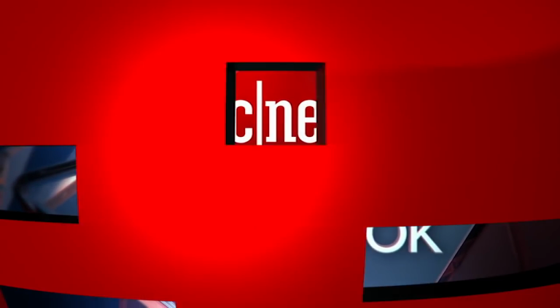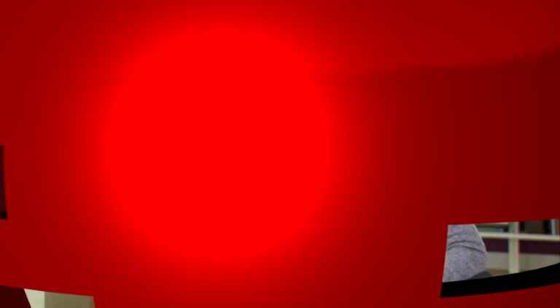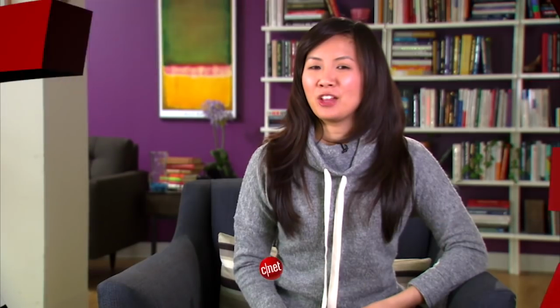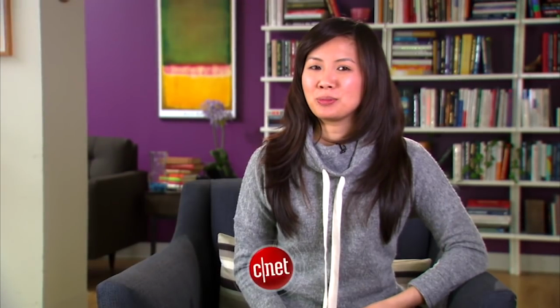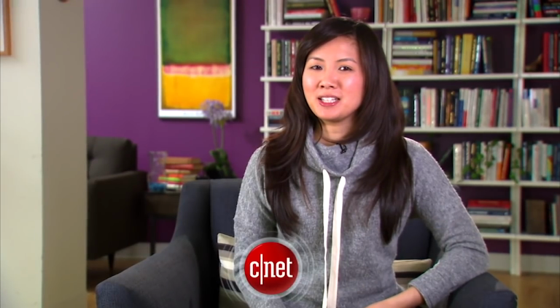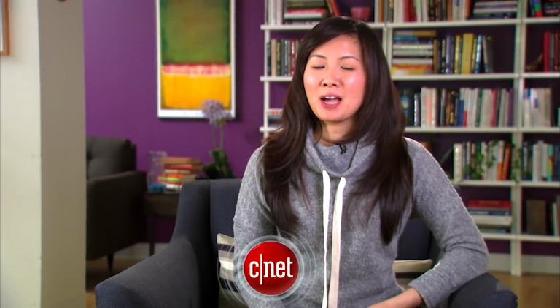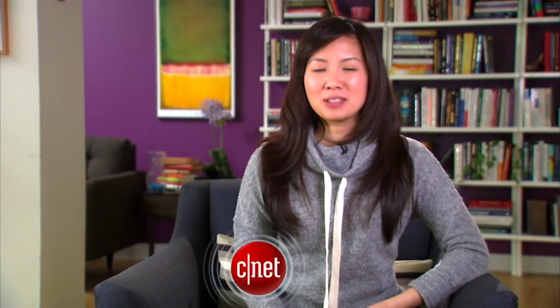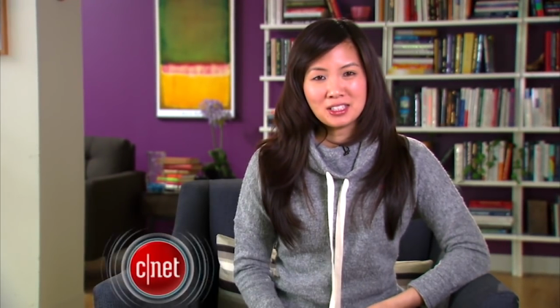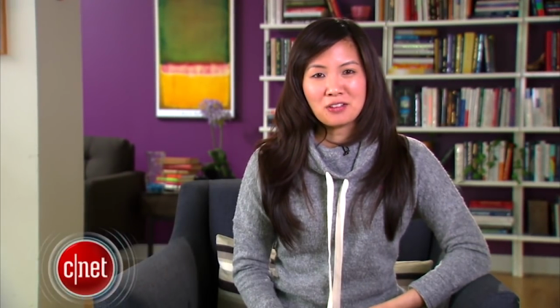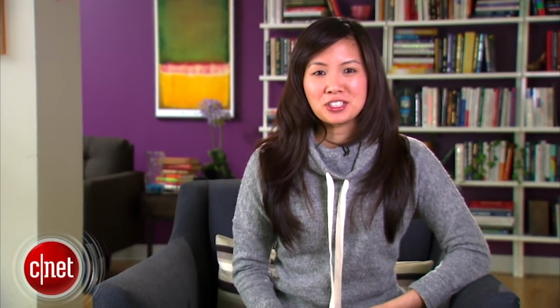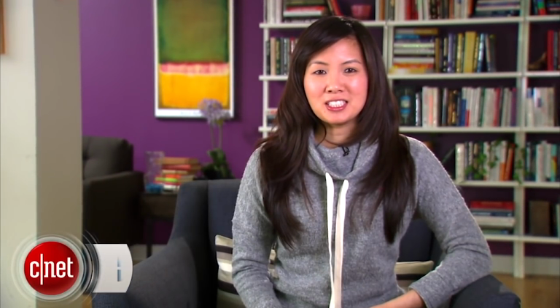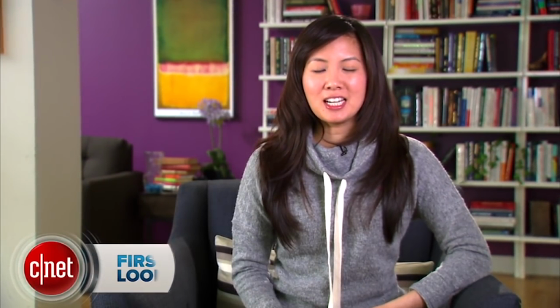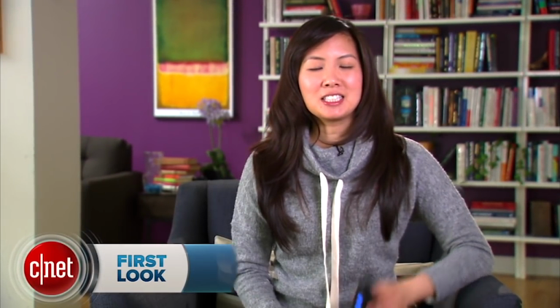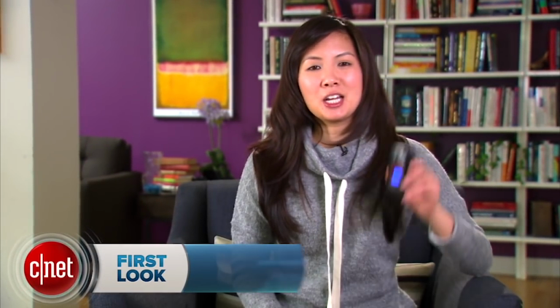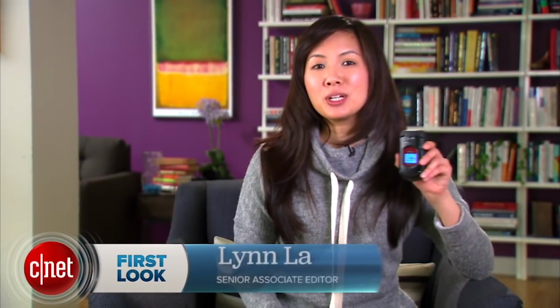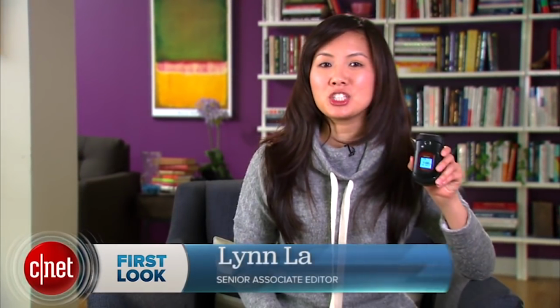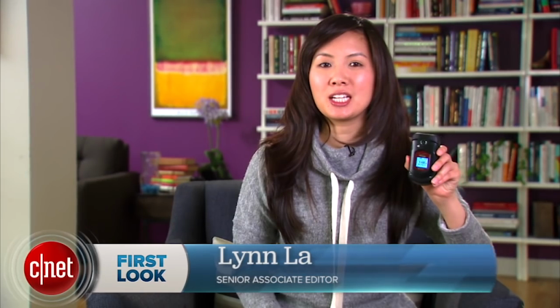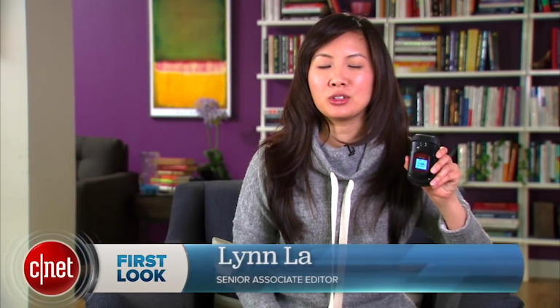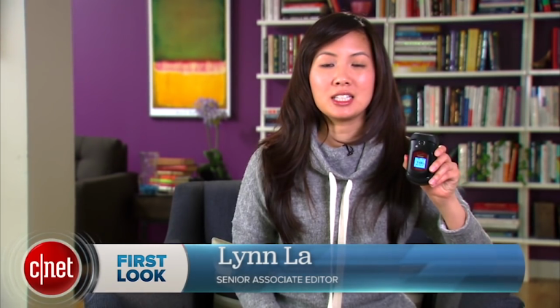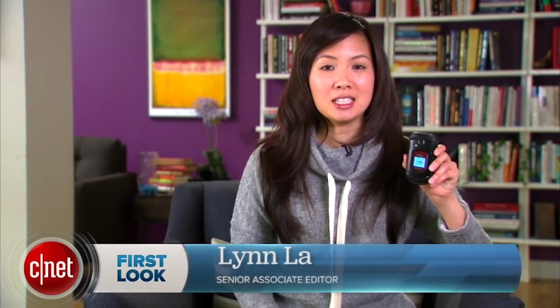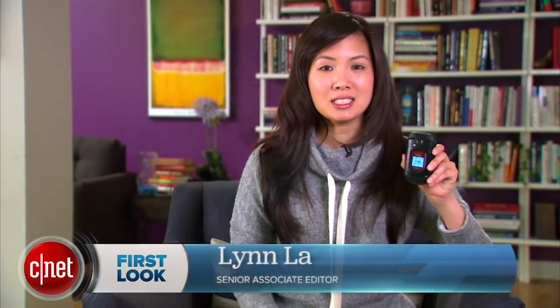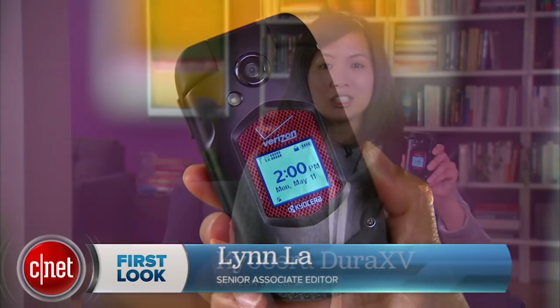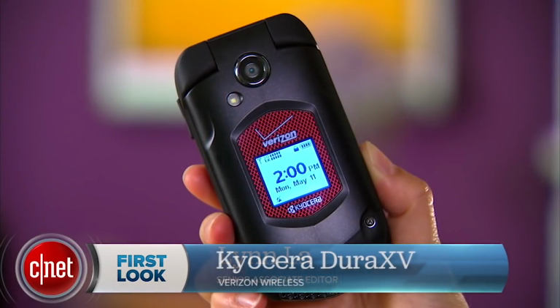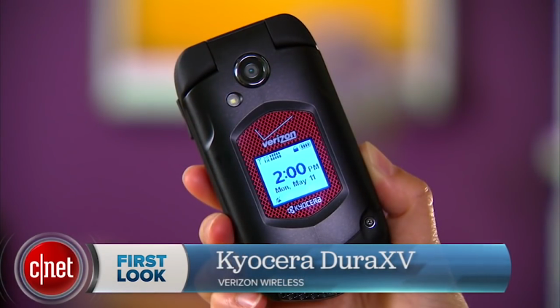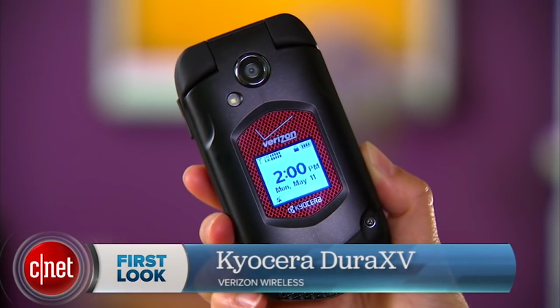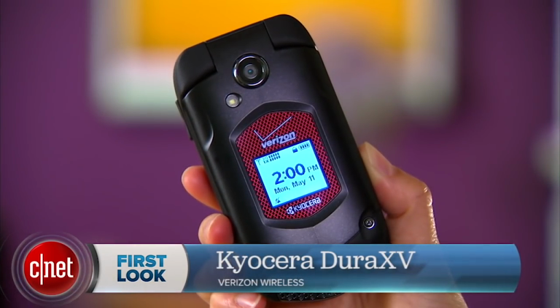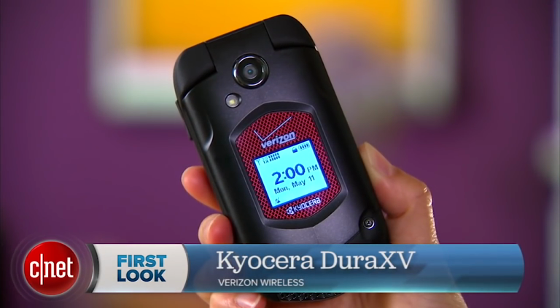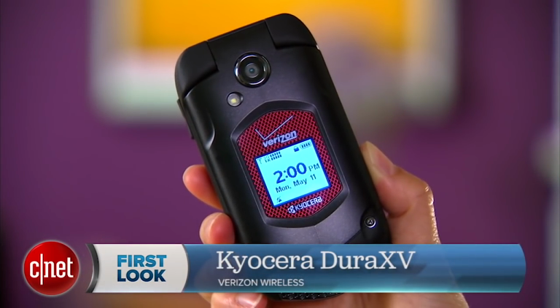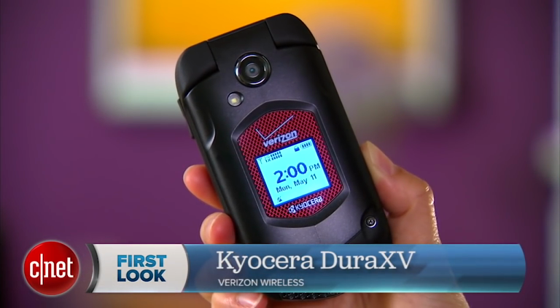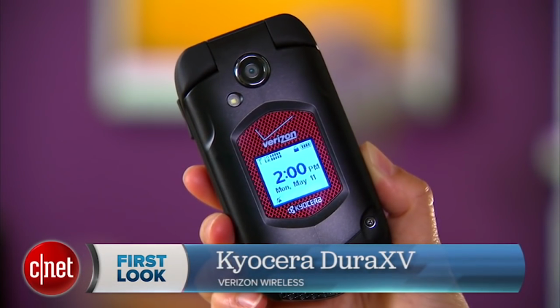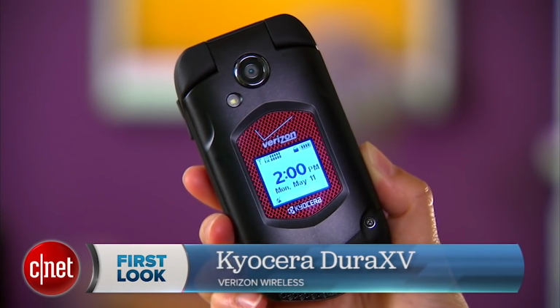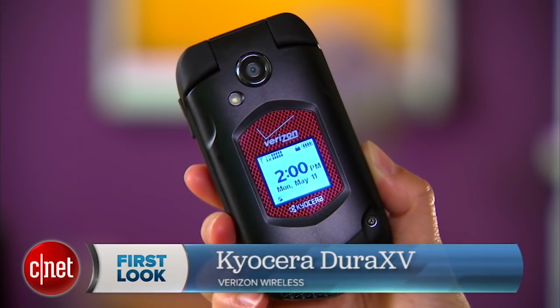Hello everybody, I'm Lynn Law for CNET and today we're going to check out the Kyocera DuraXV for Verizon Wireless.